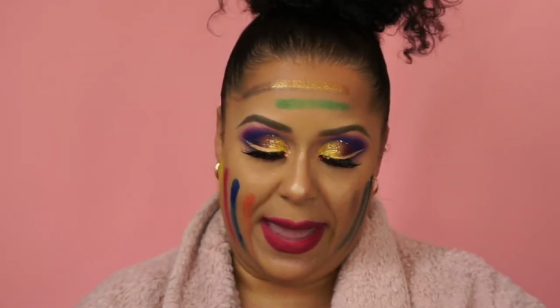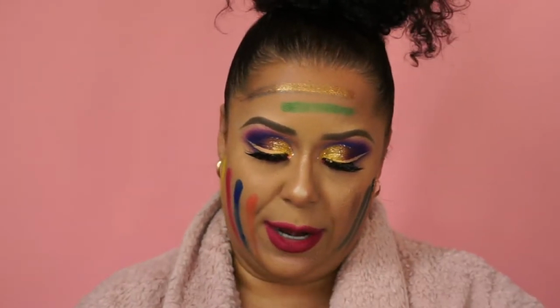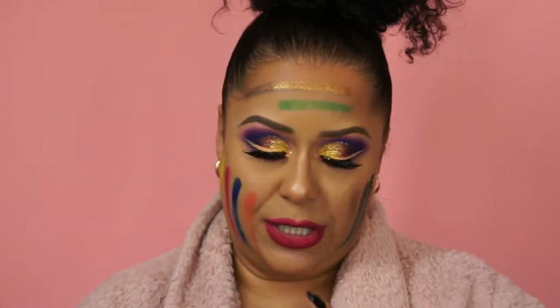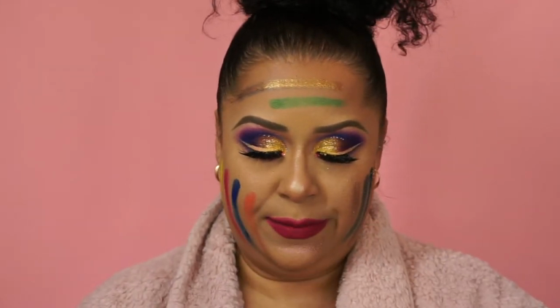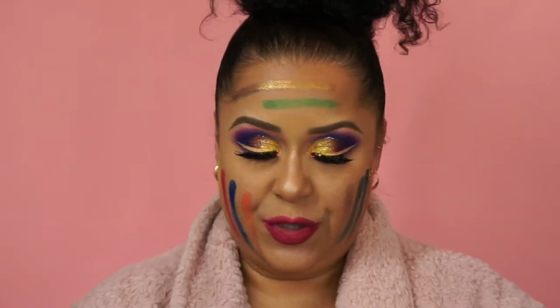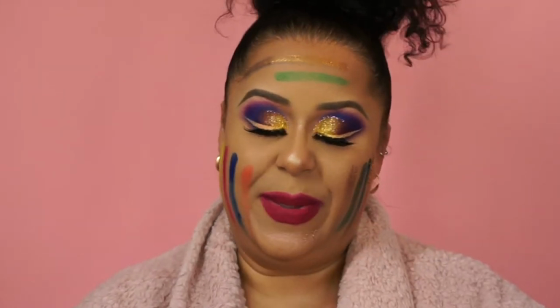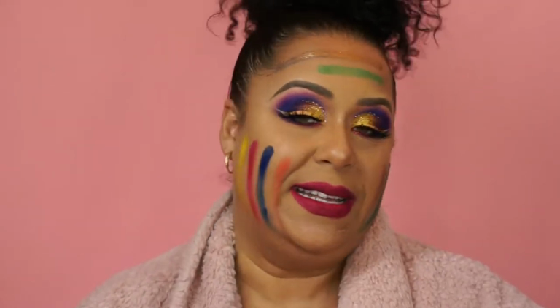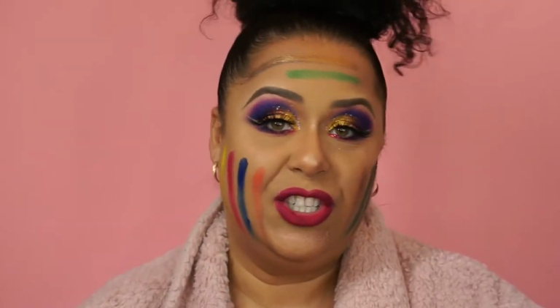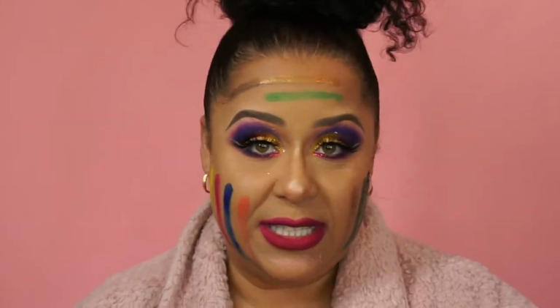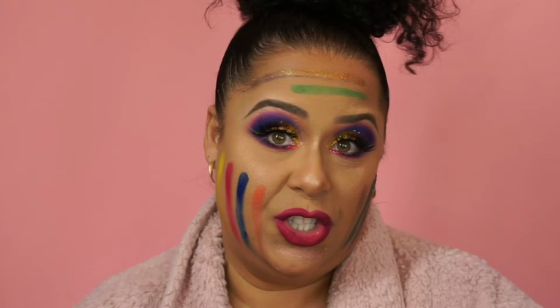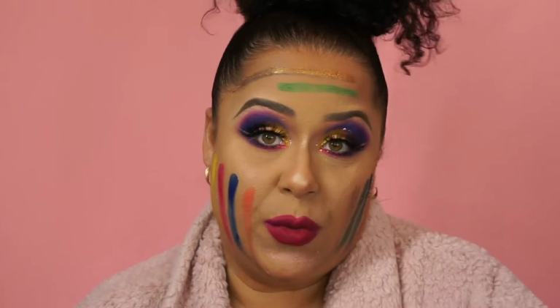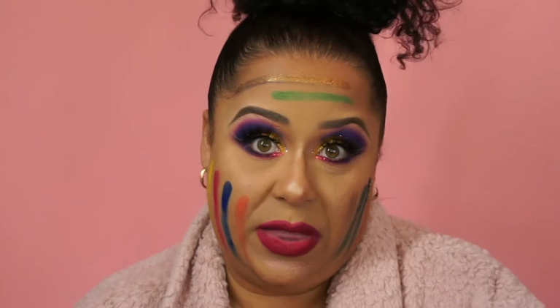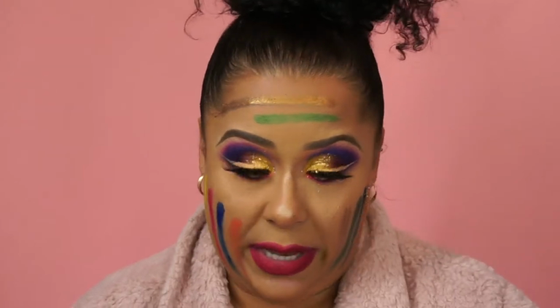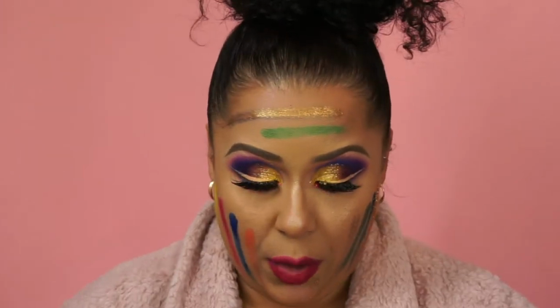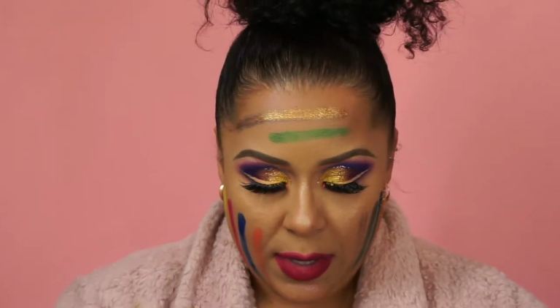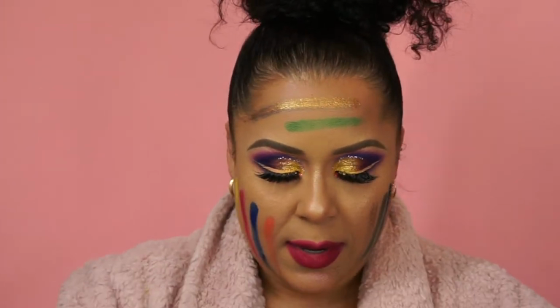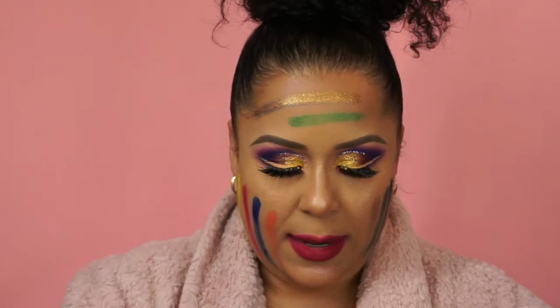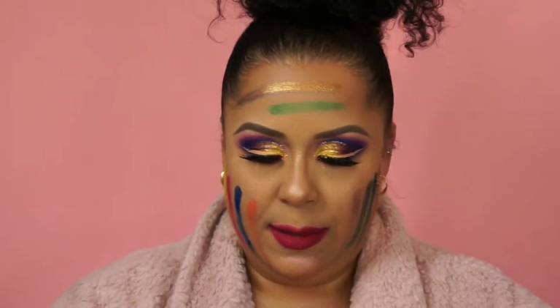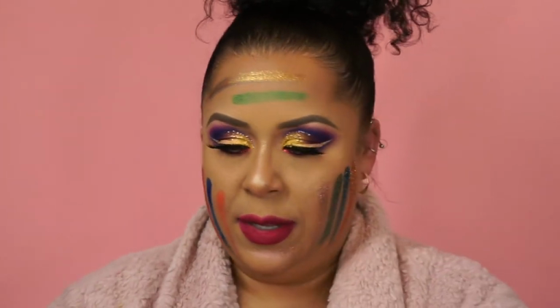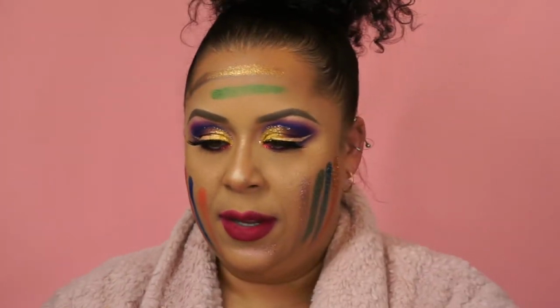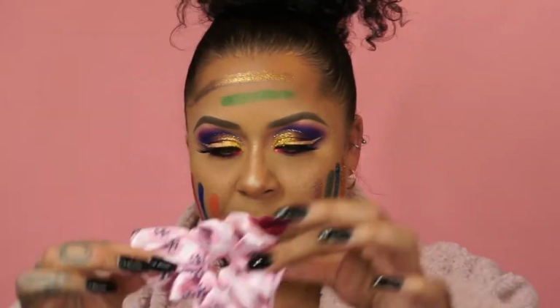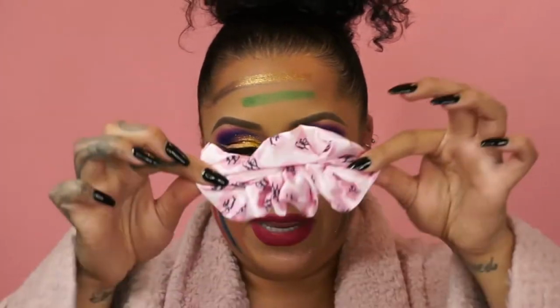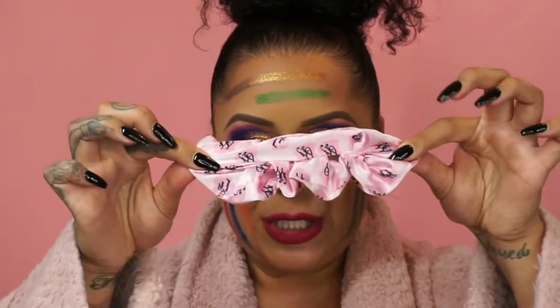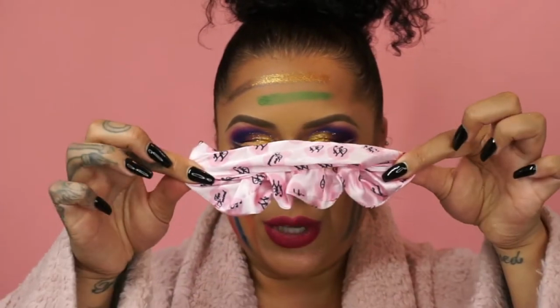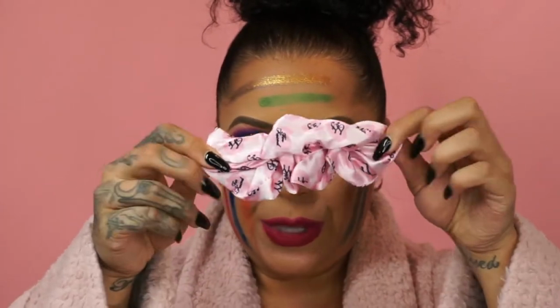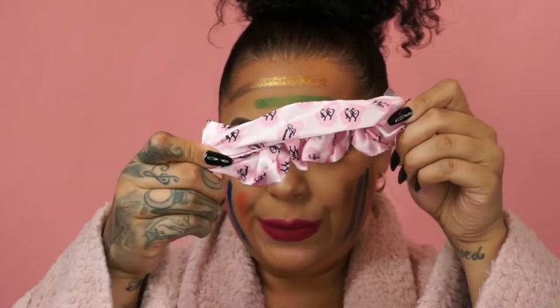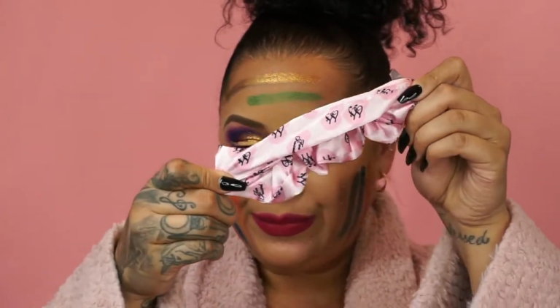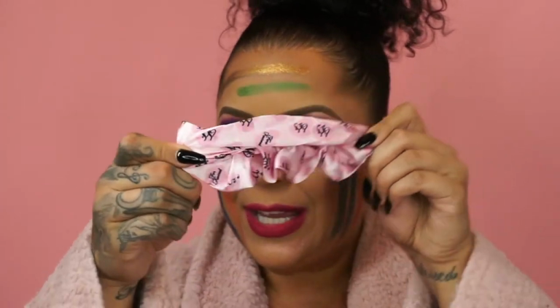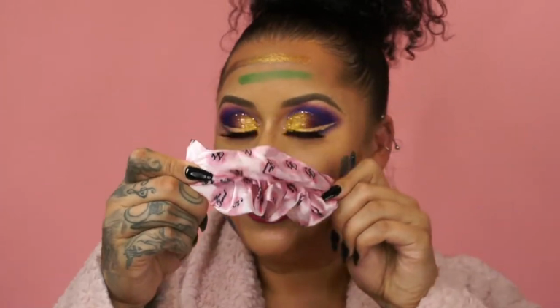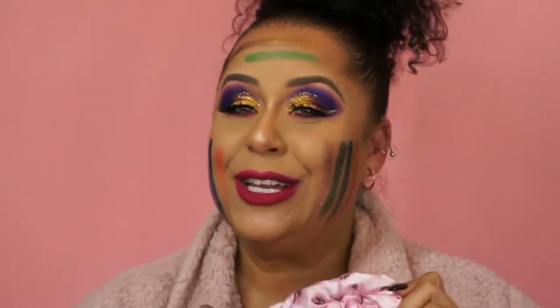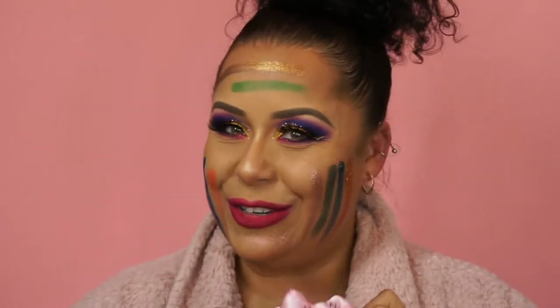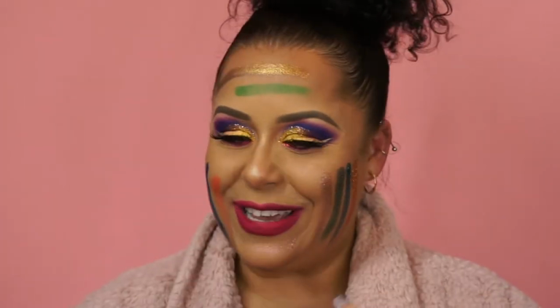It came with a little hair tie, so I'm just gonna throw that in my hair — it just goes with the video, and it is so cute. Too Faced — I mean, we're into pink, so why not?